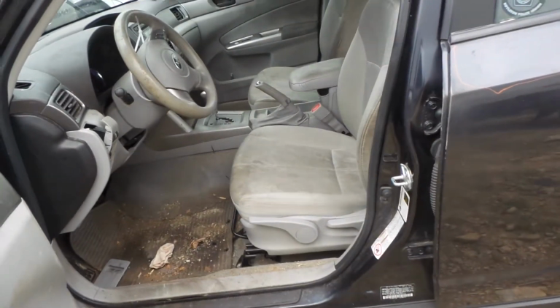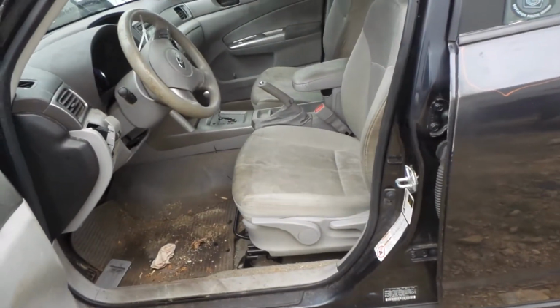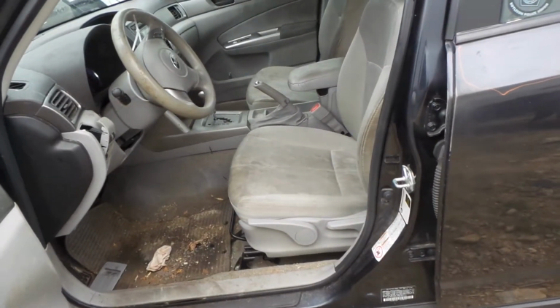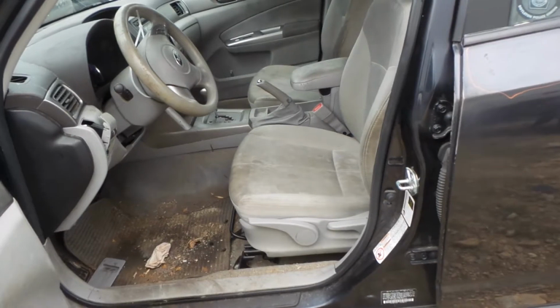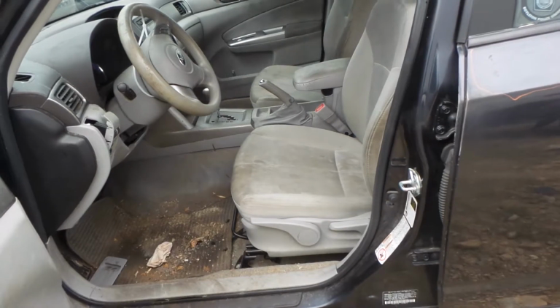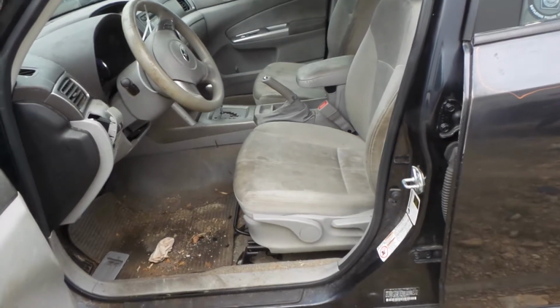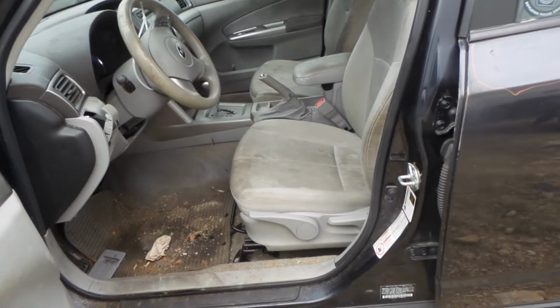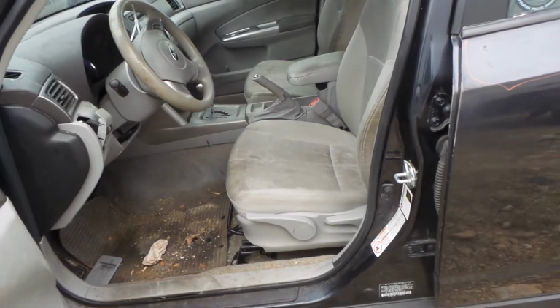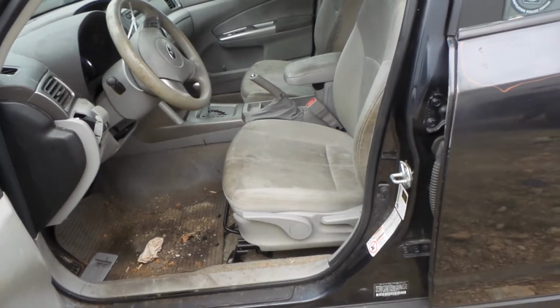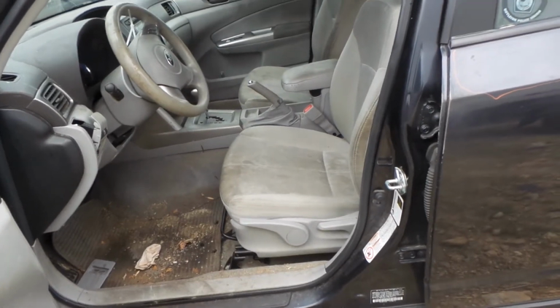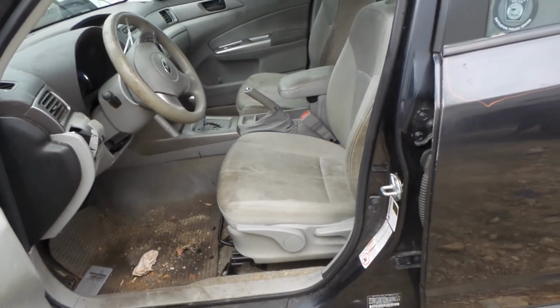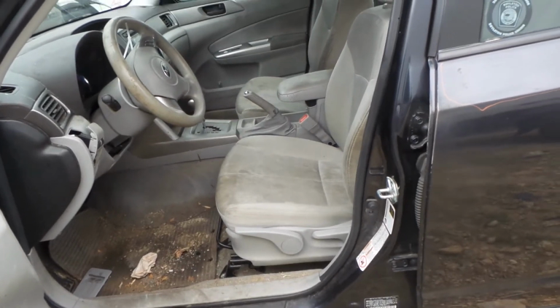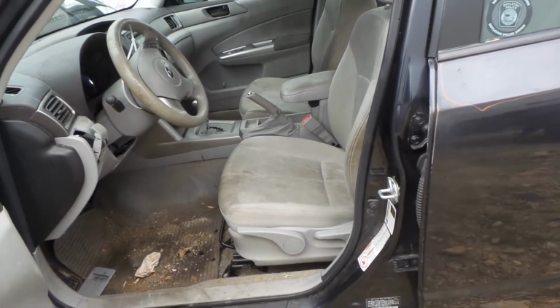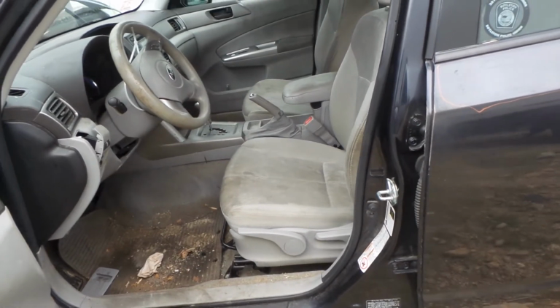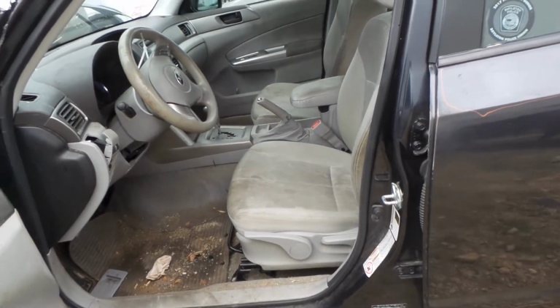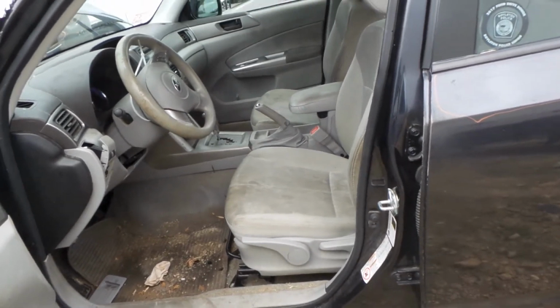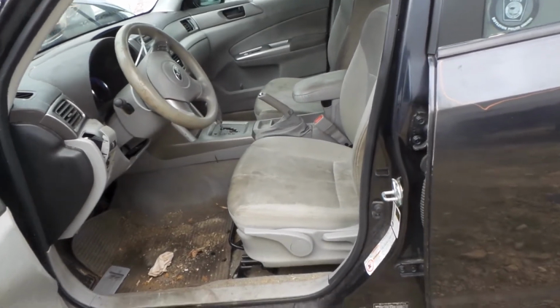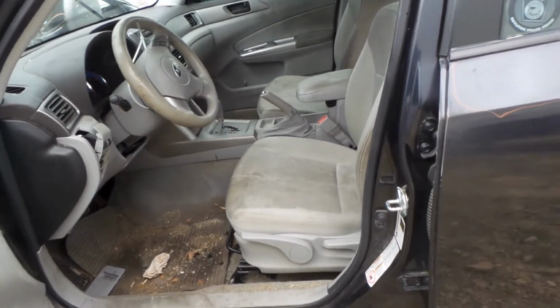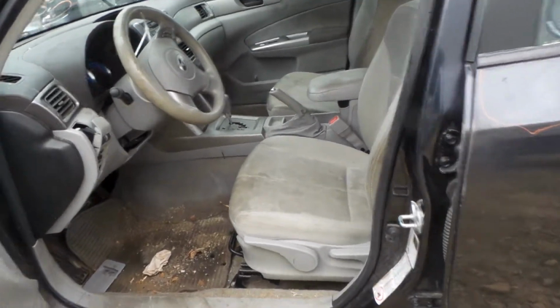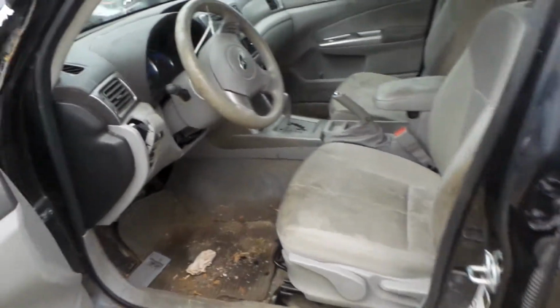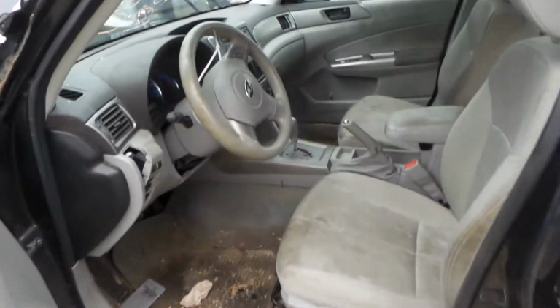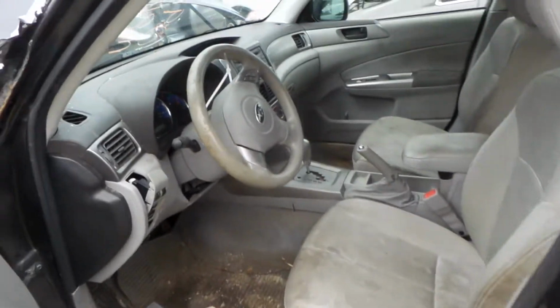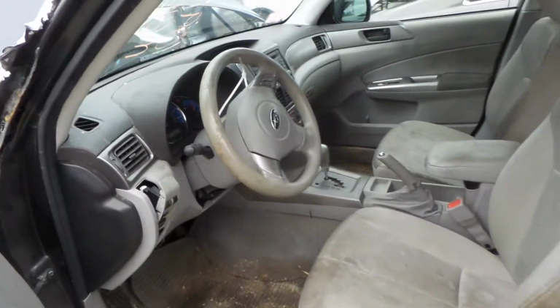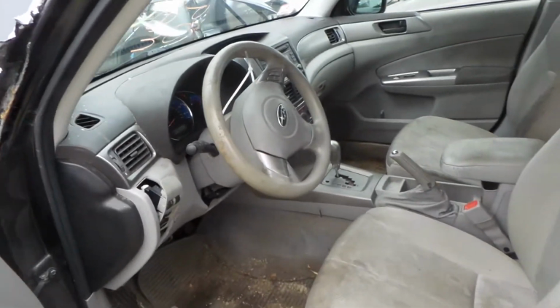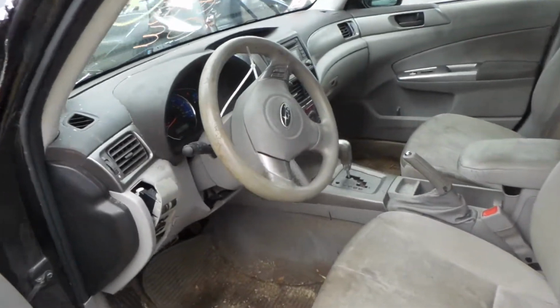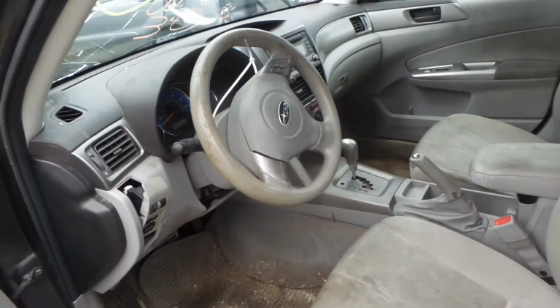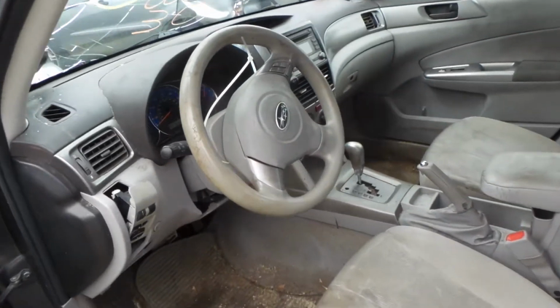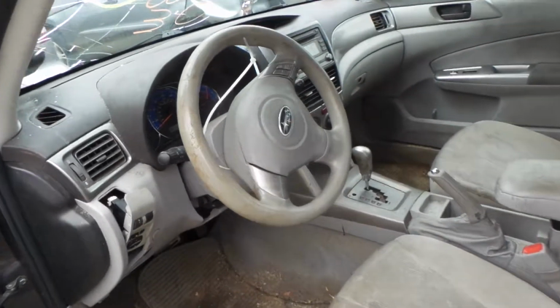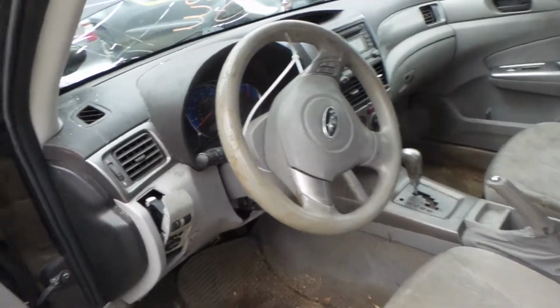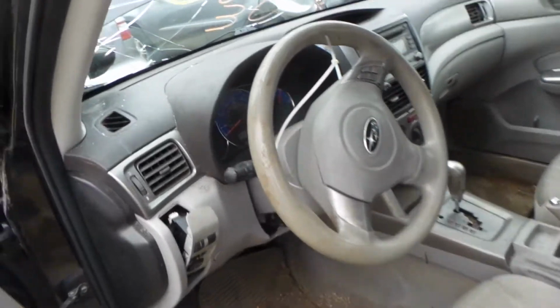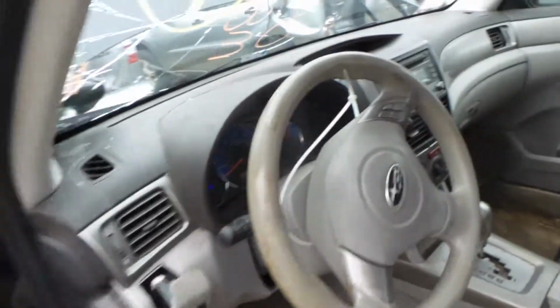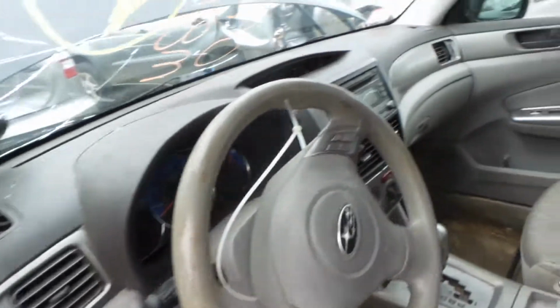Gray cloth manual interior, the seats do need cleaning, they are dirty. Column has tilt, cruise, and delay.